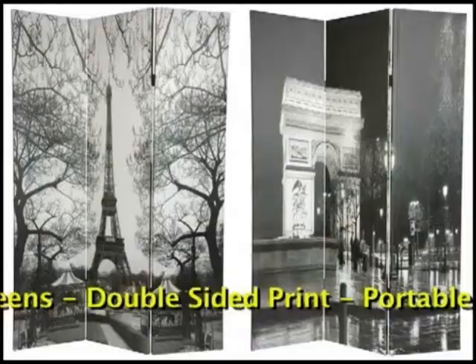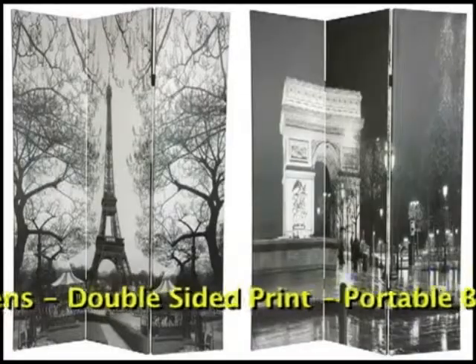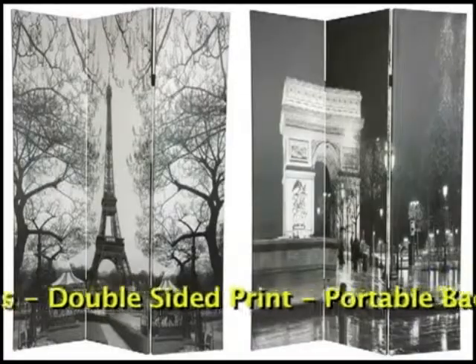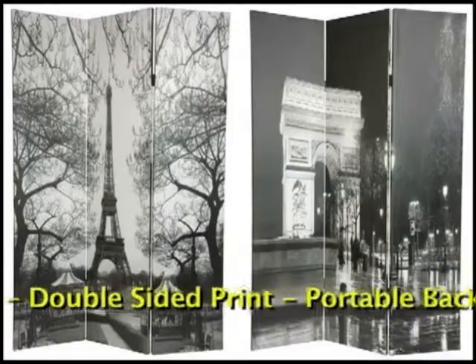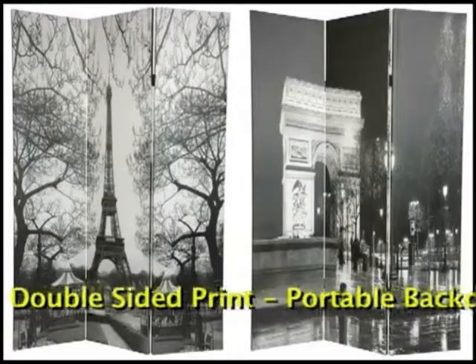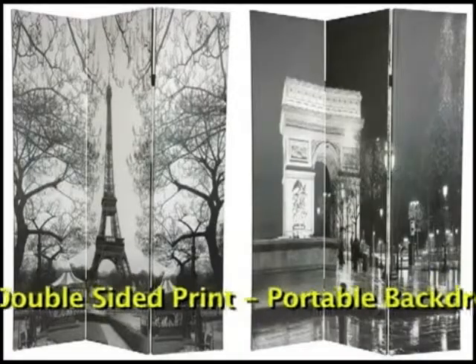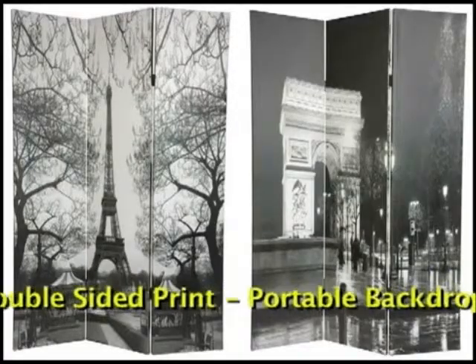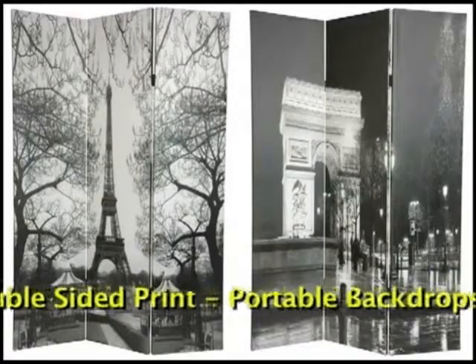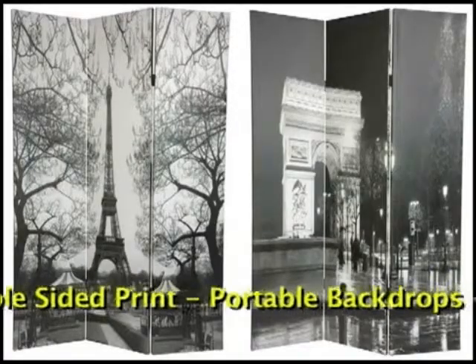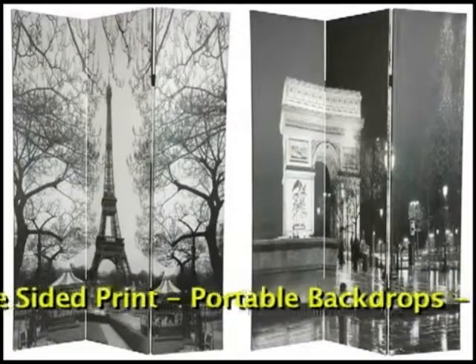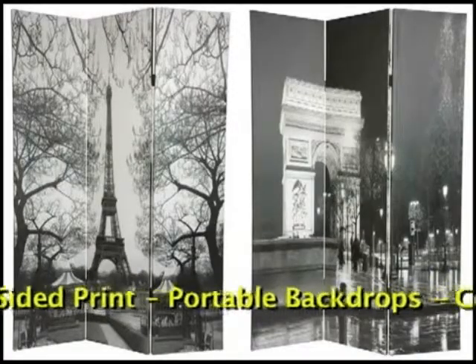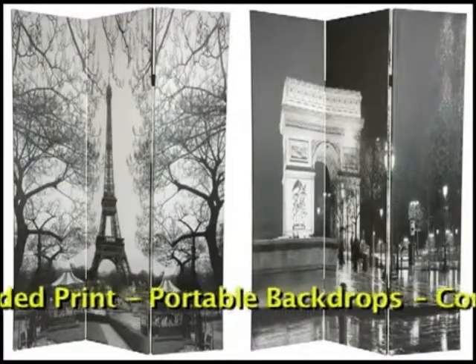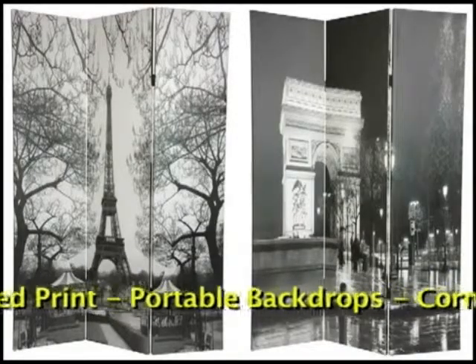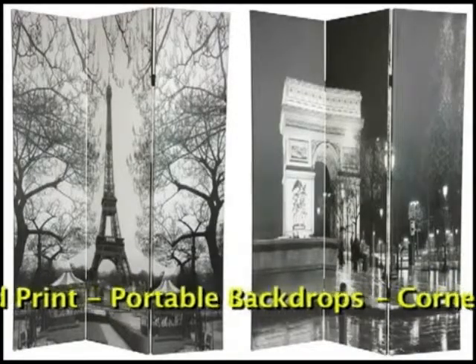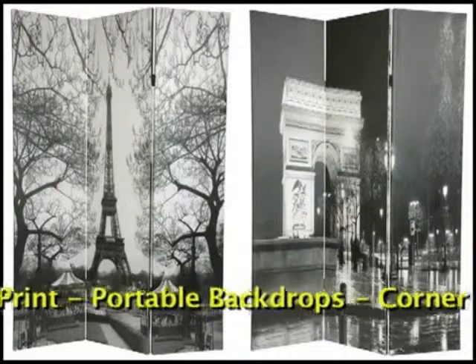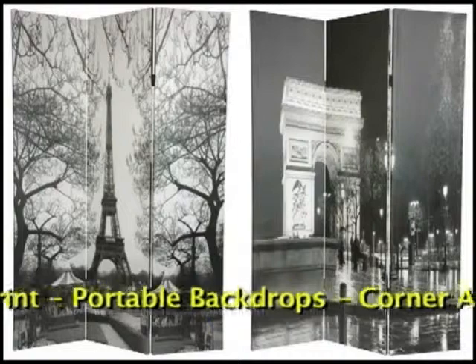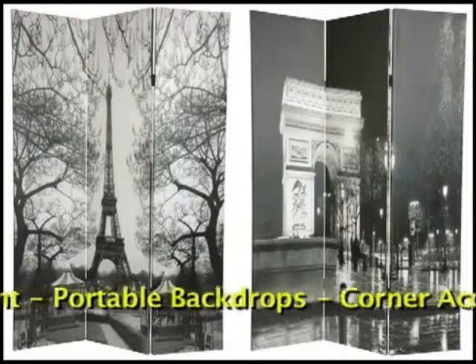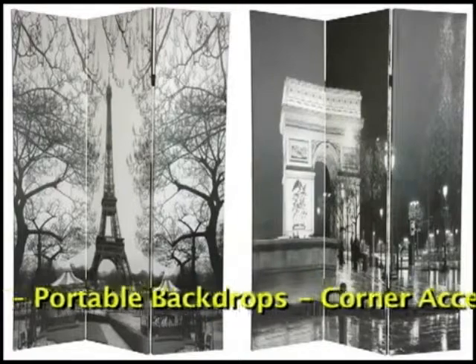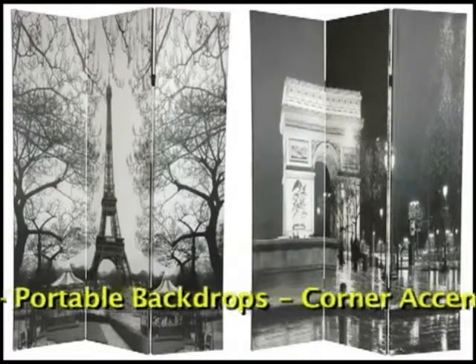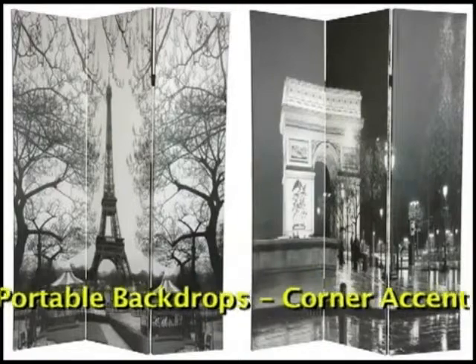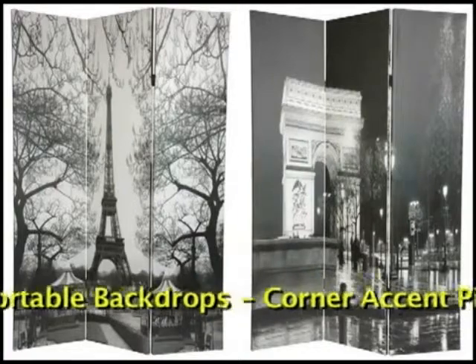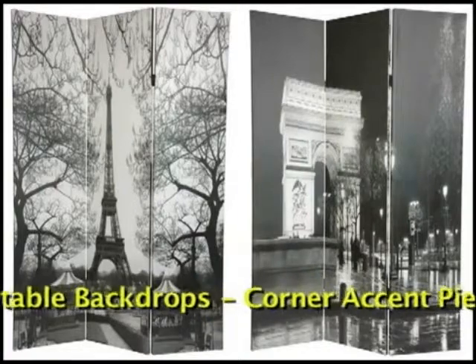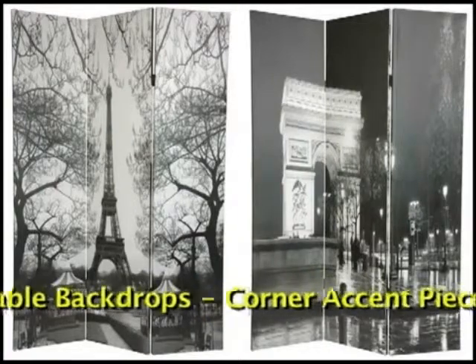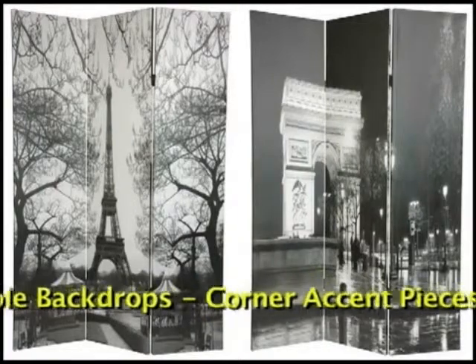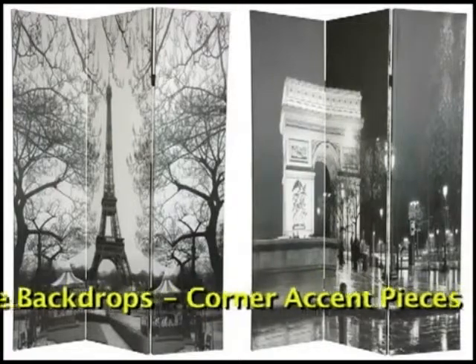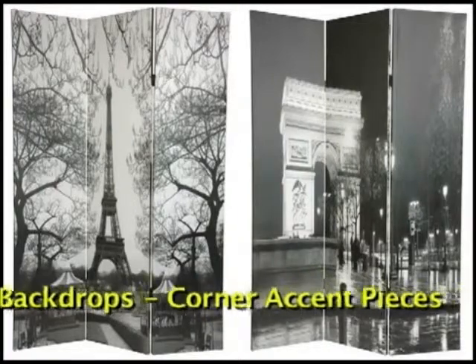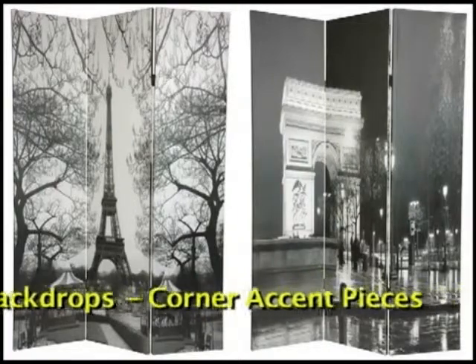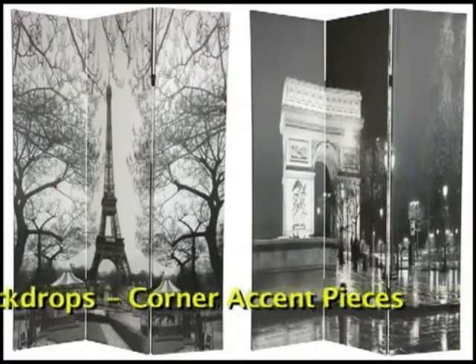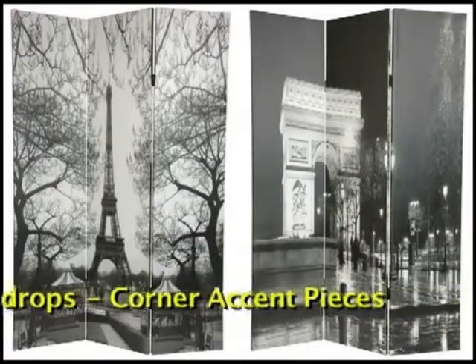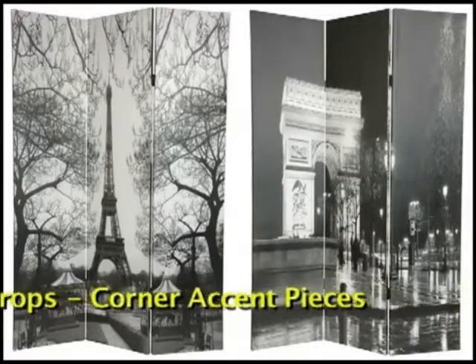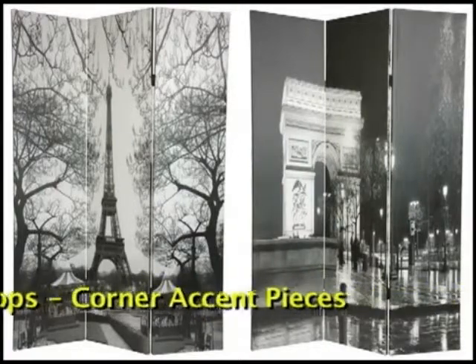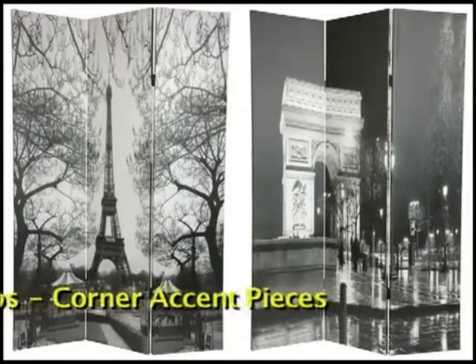Double-sided means two unique, attractive images, and stretched canvas means our panels are twice as durable.